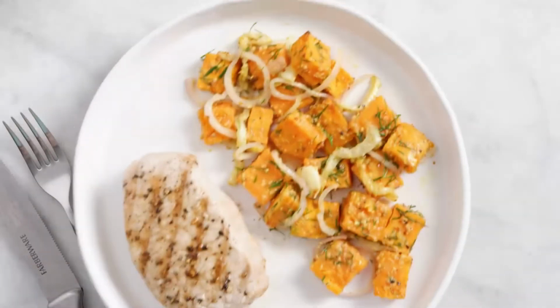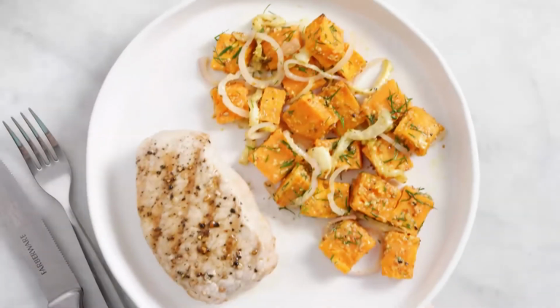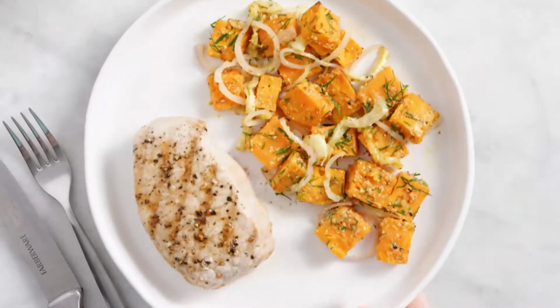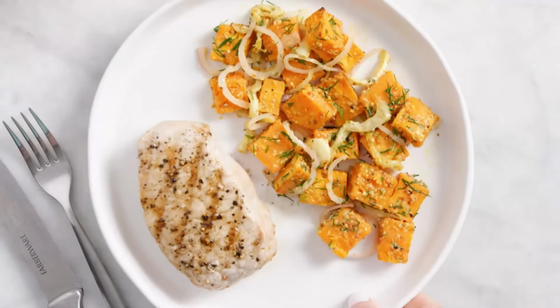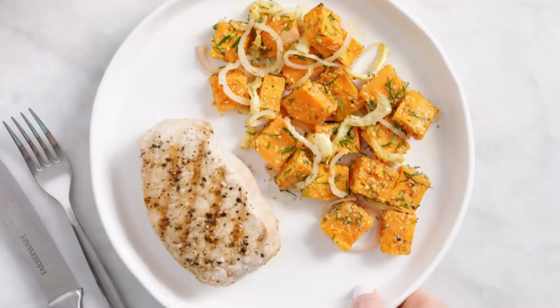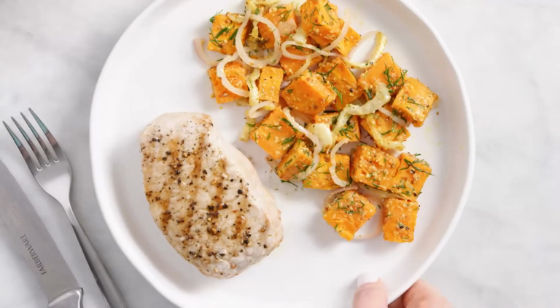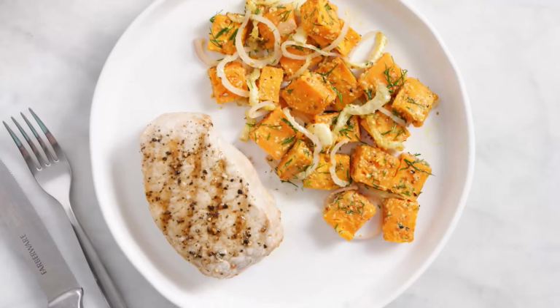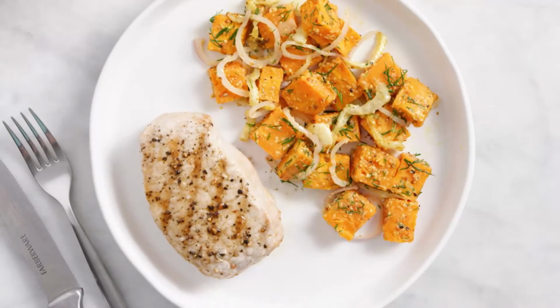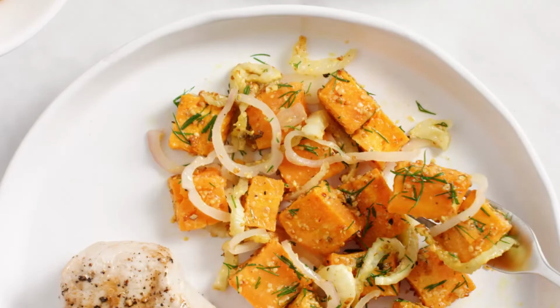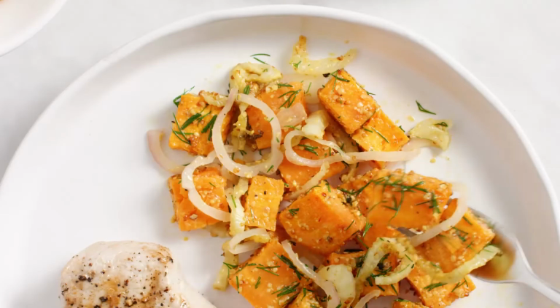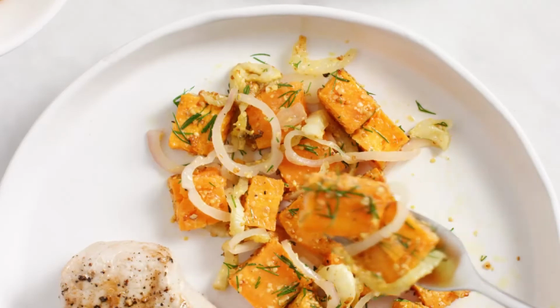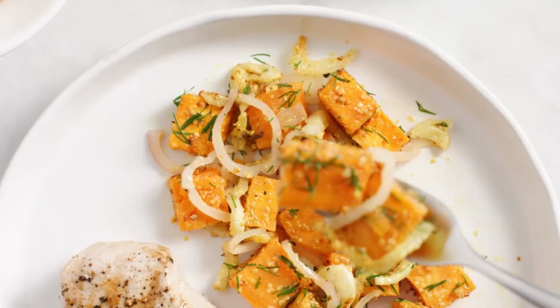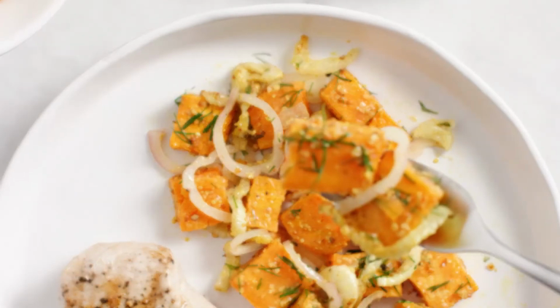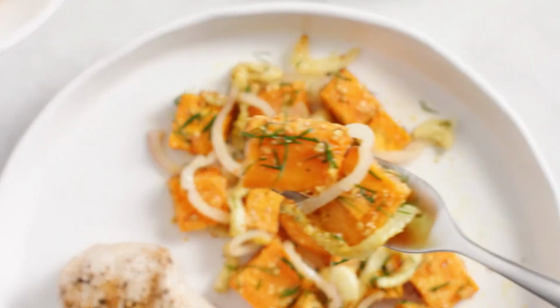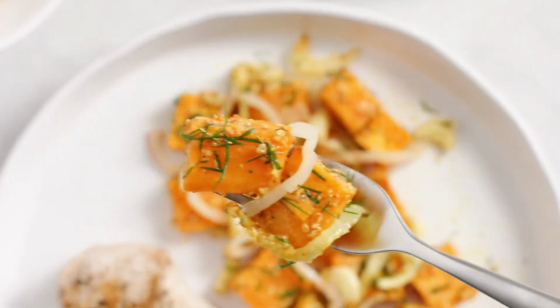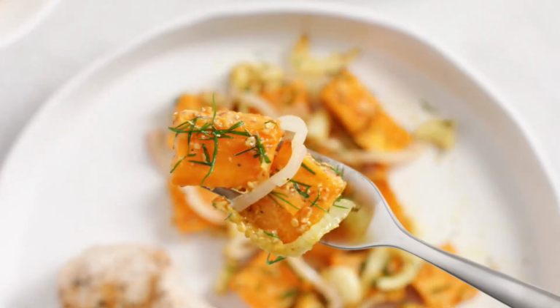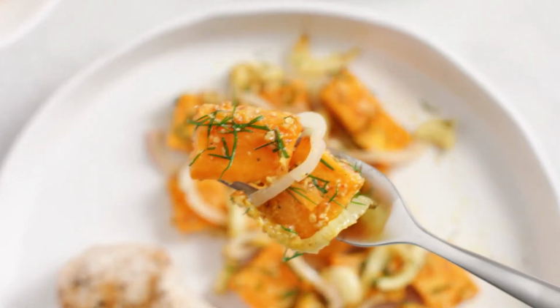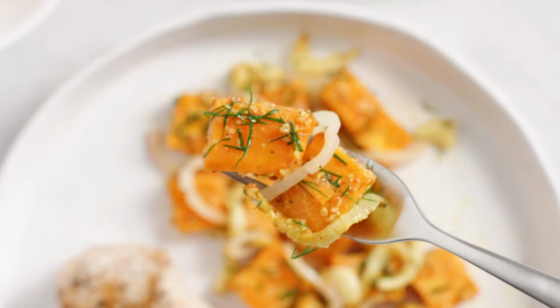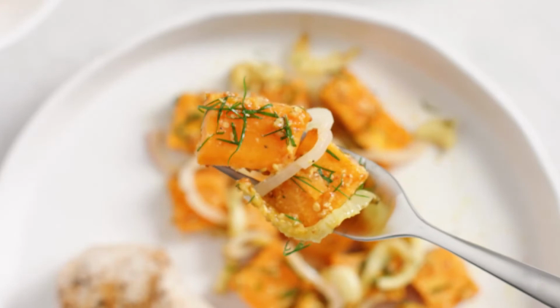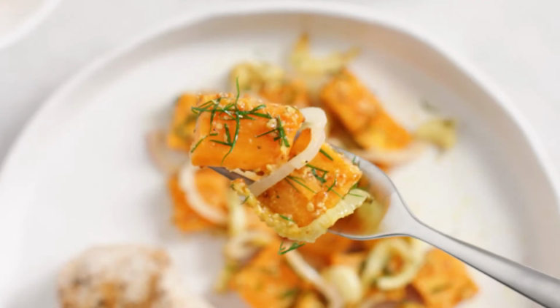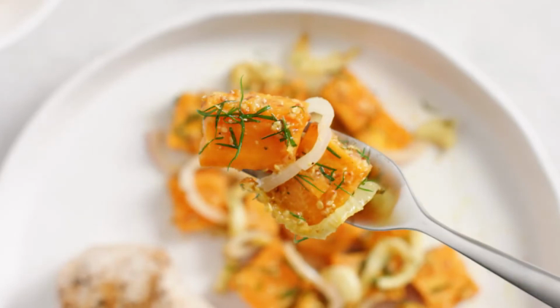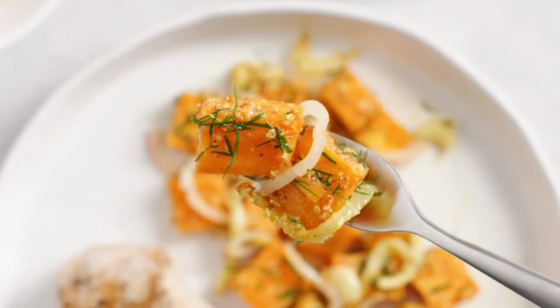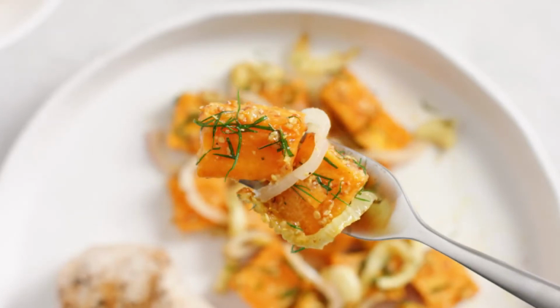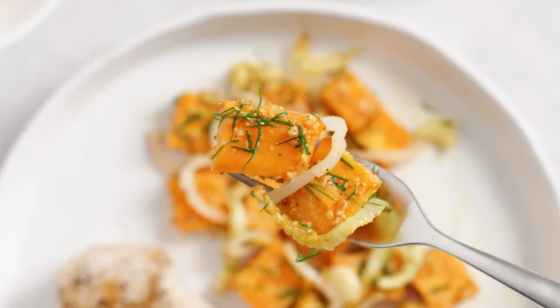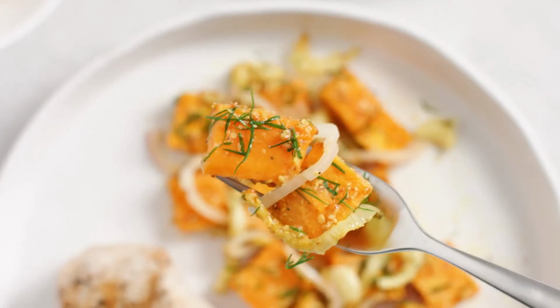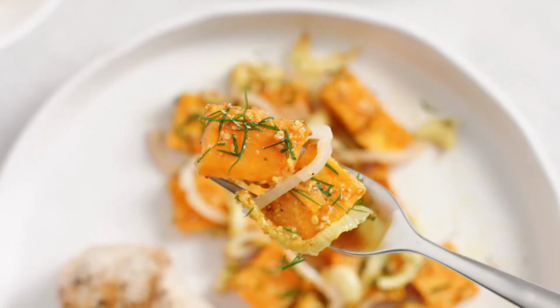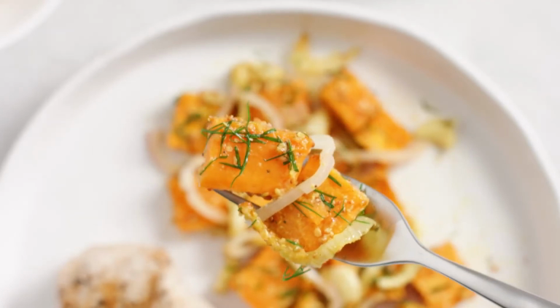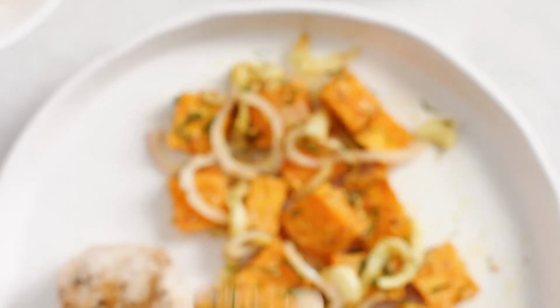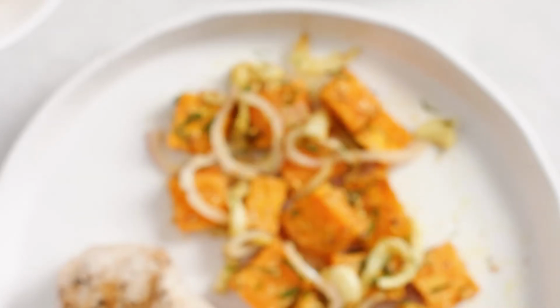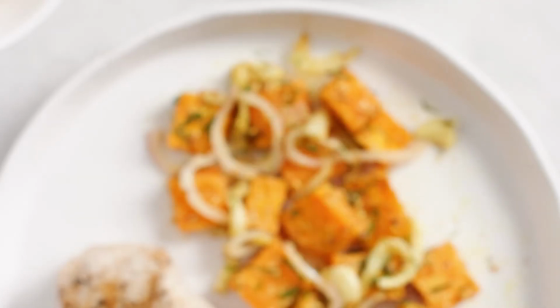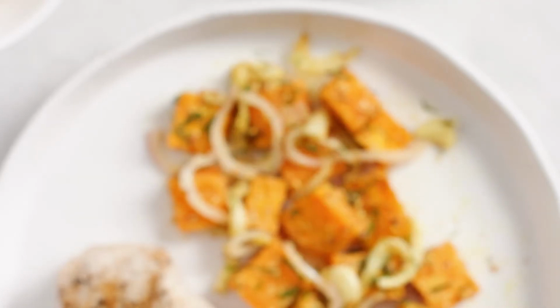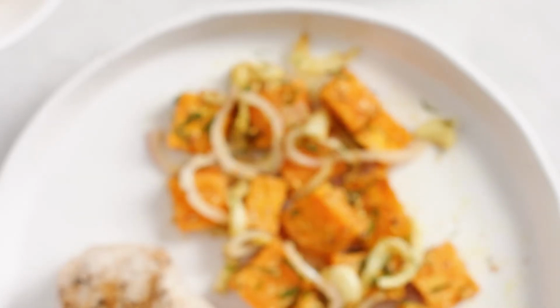The fresh dill, the sweet potatoes, the fennel — this unexpected salad is the perfect side for summer grilling.